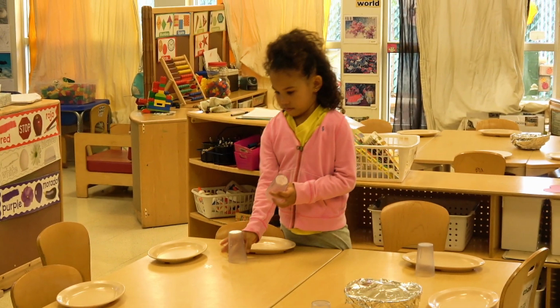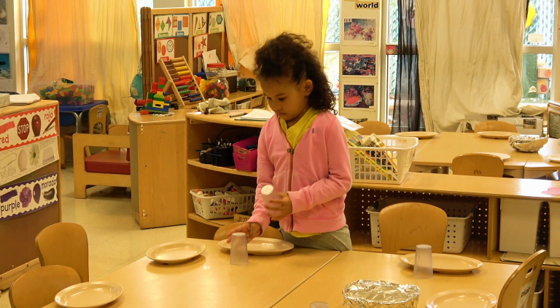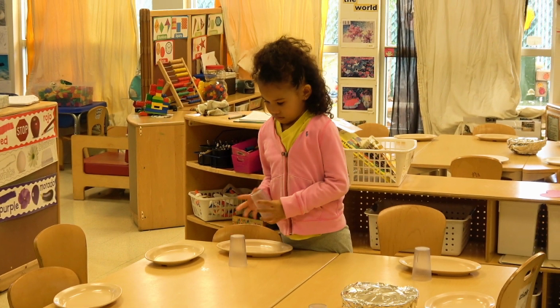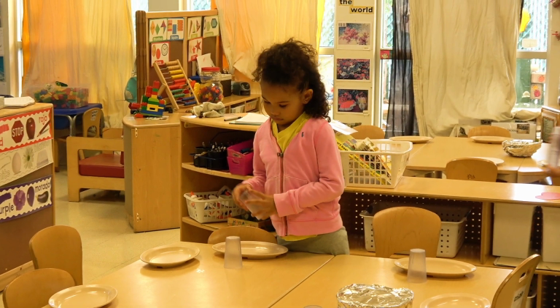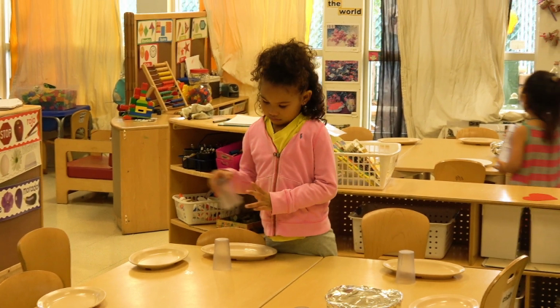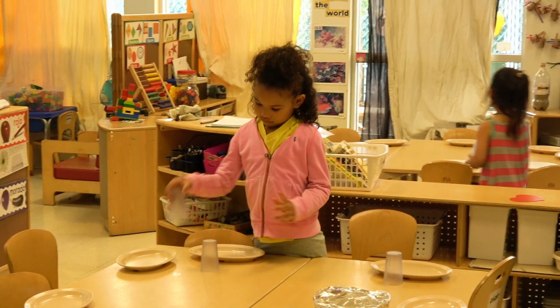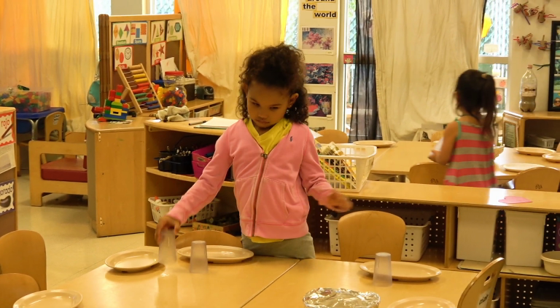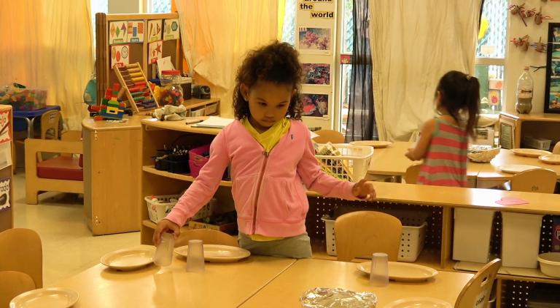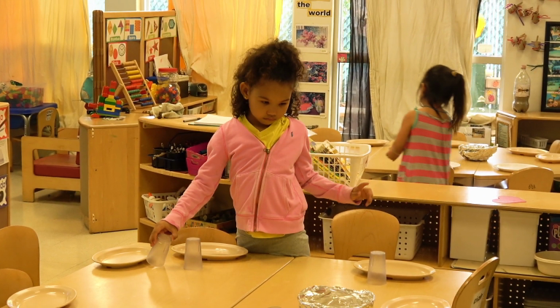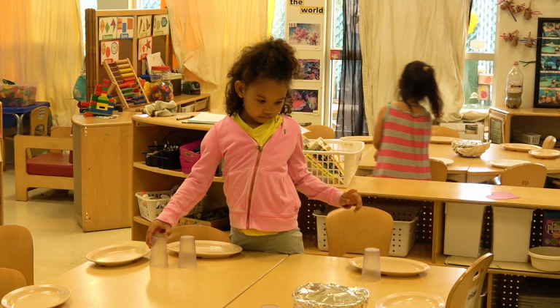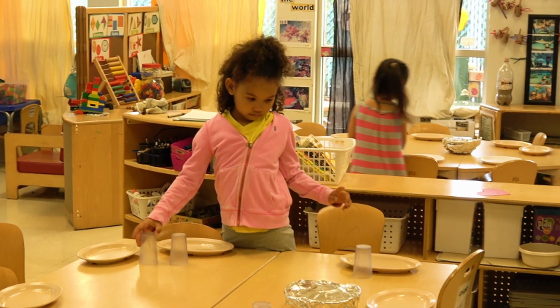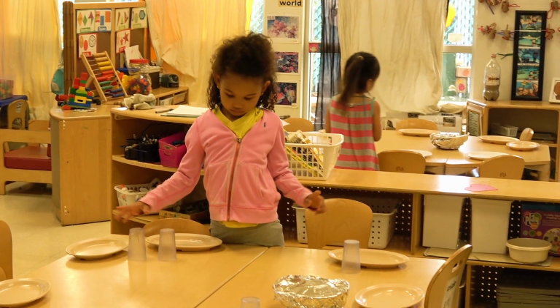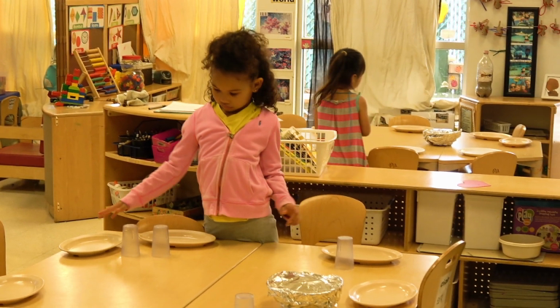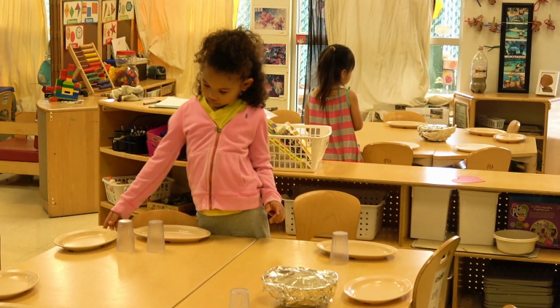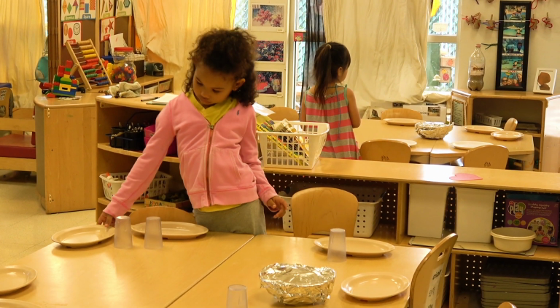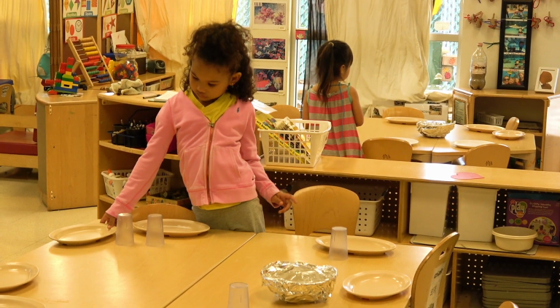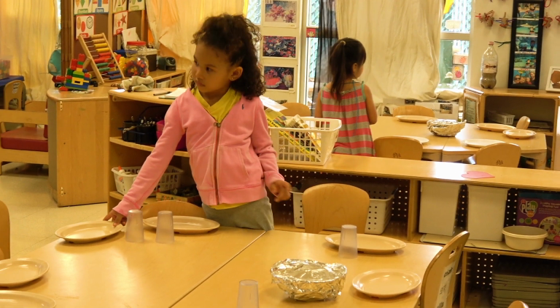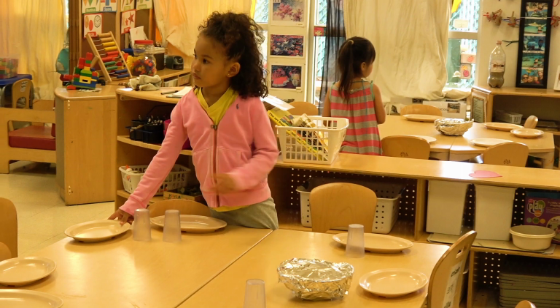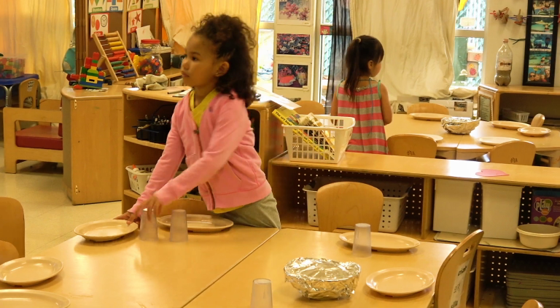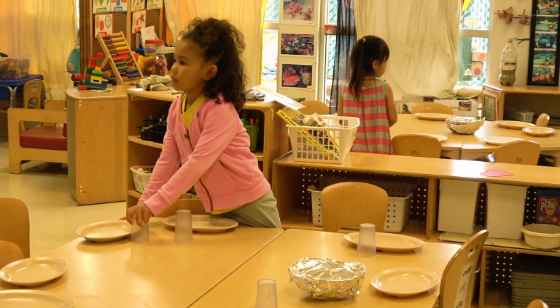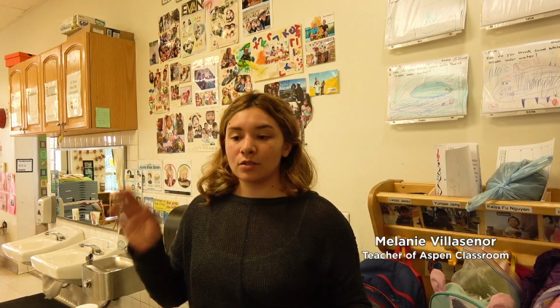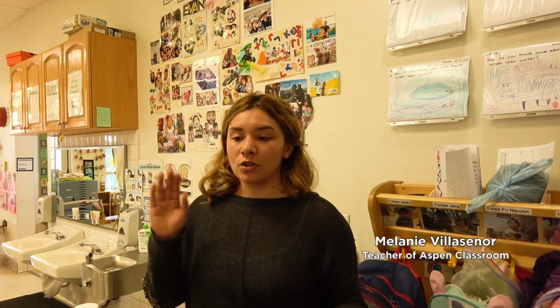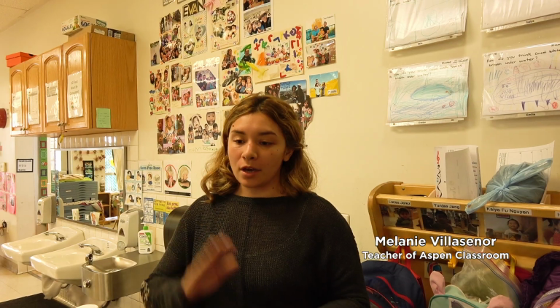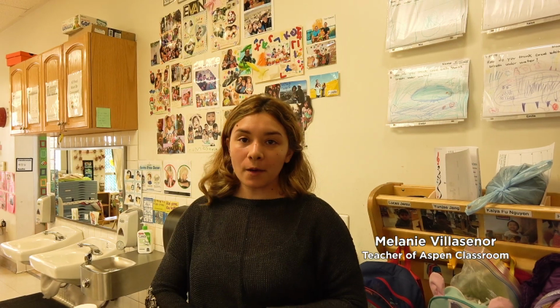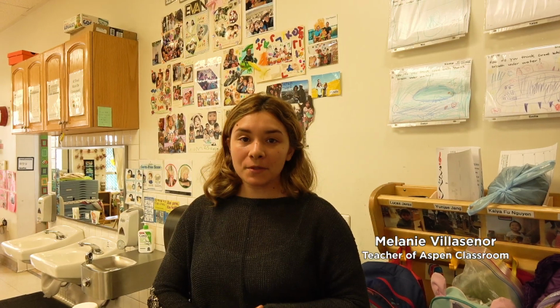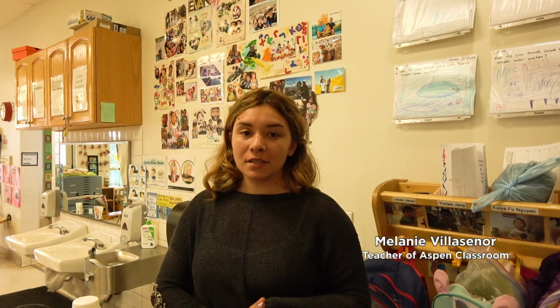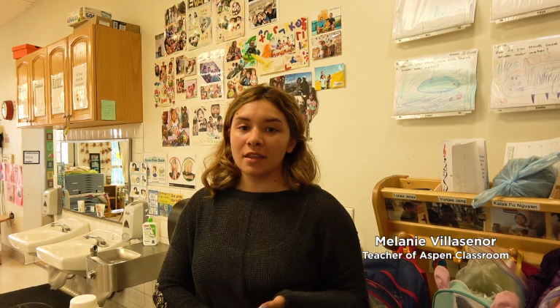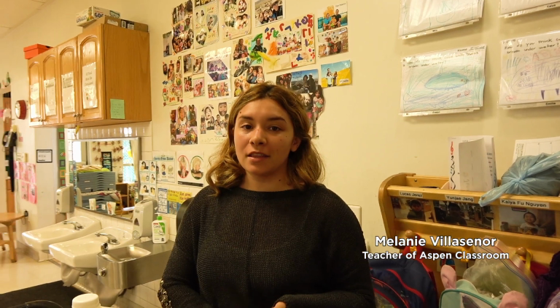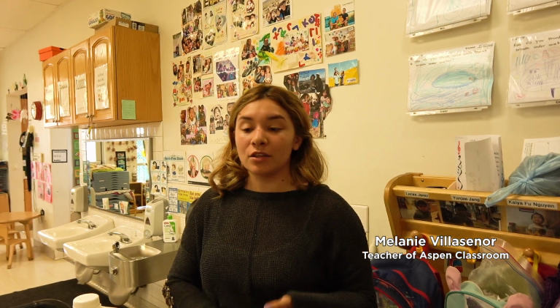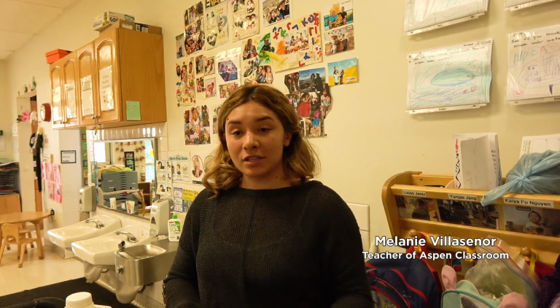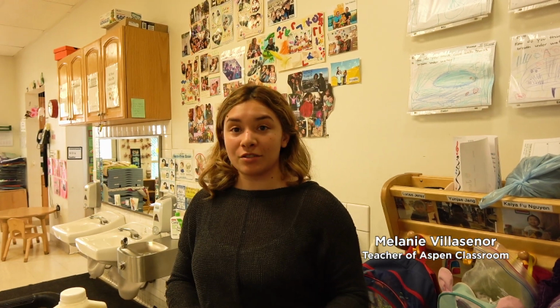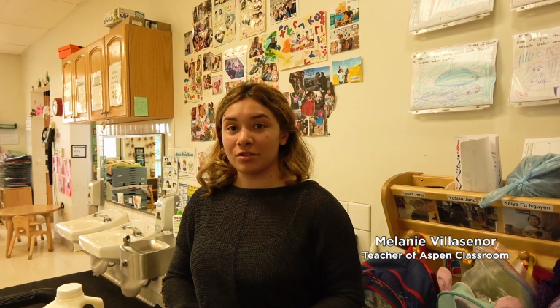The lunch helpers set up lunch. They start with plates, then they do the cups, and then the utensils.